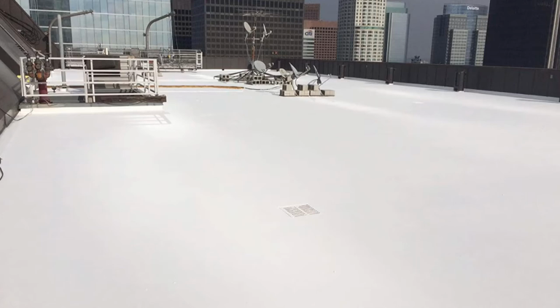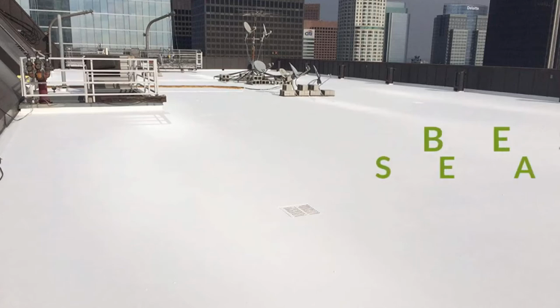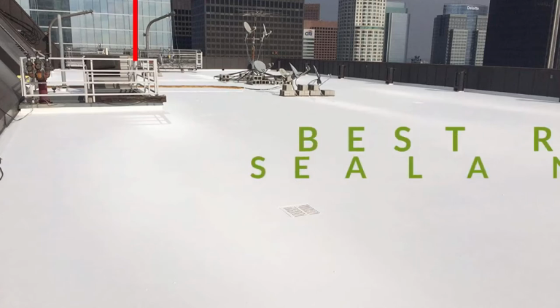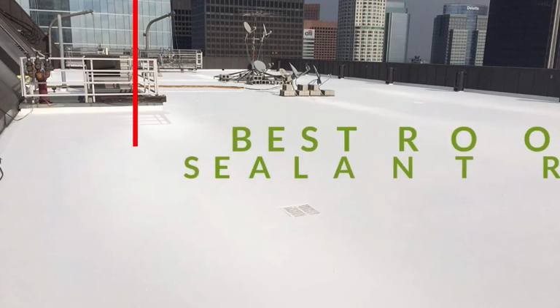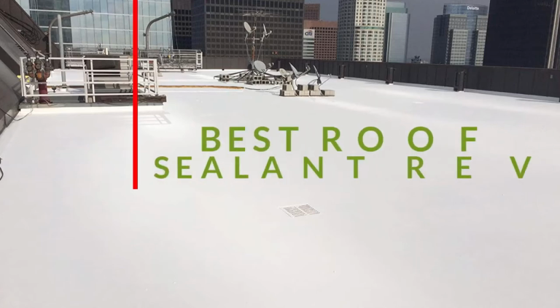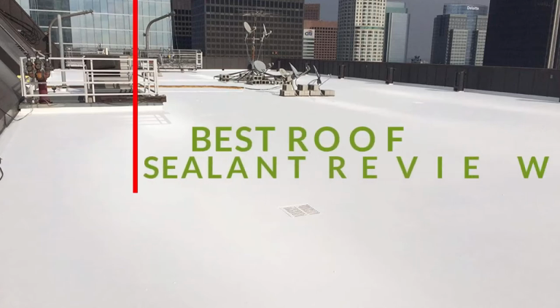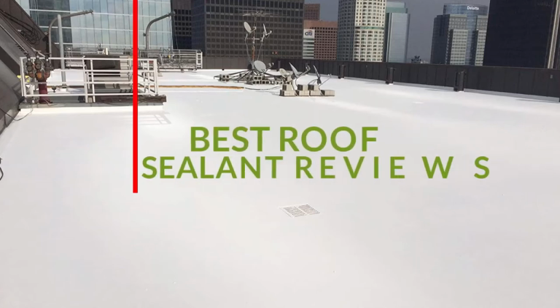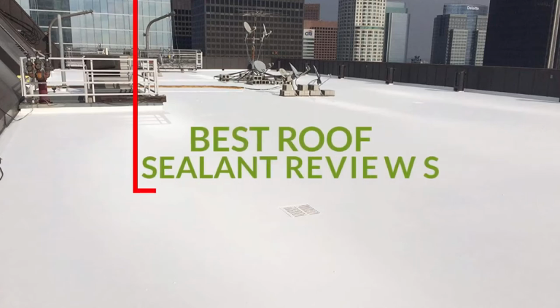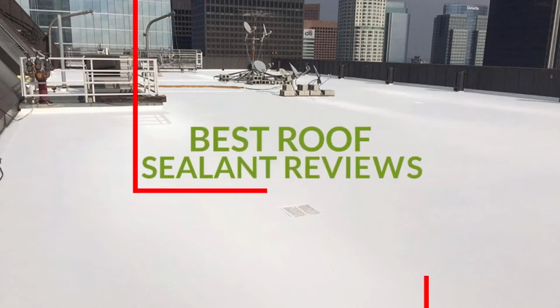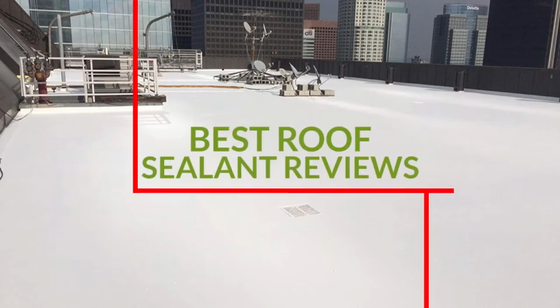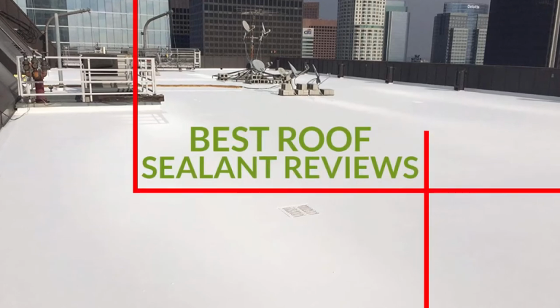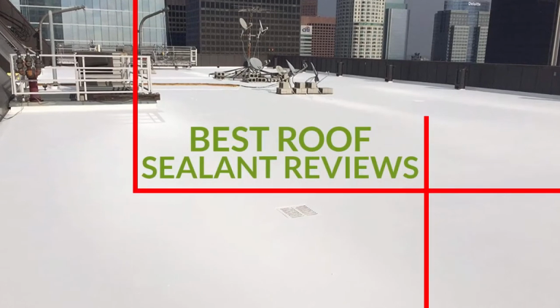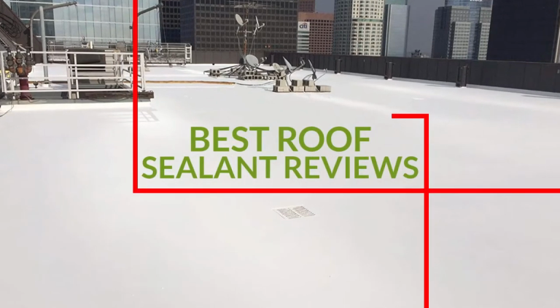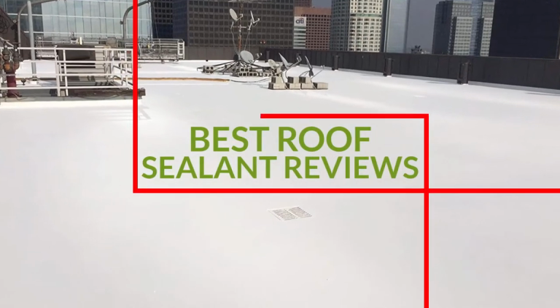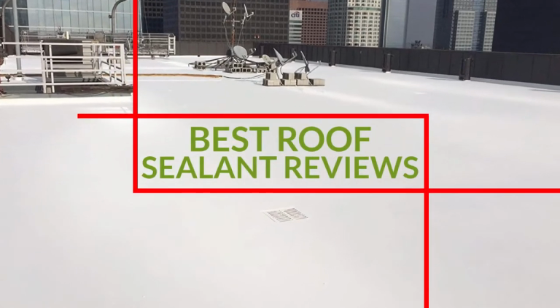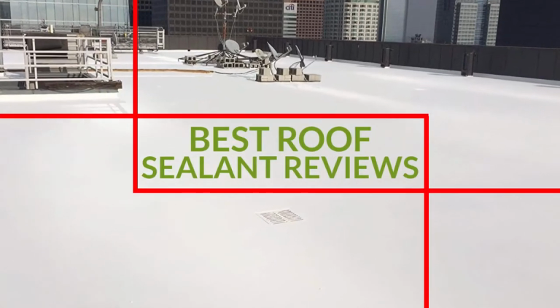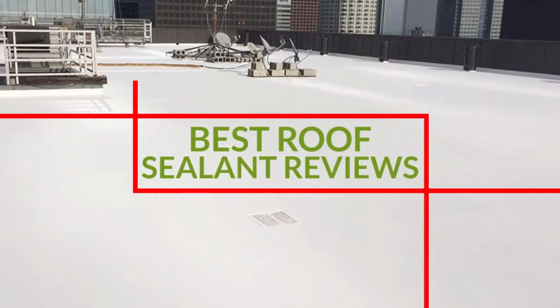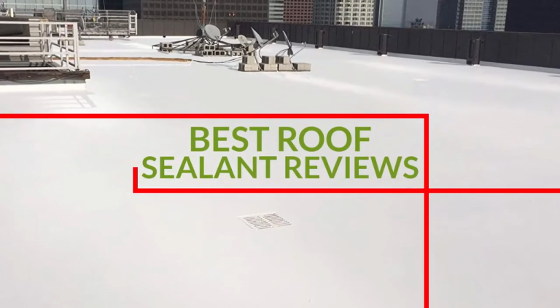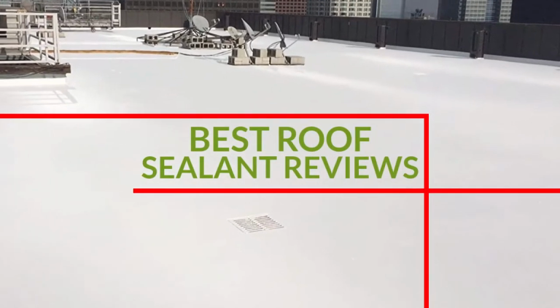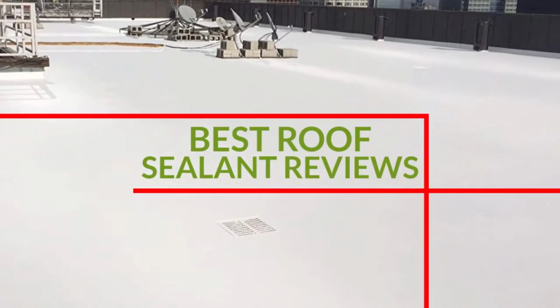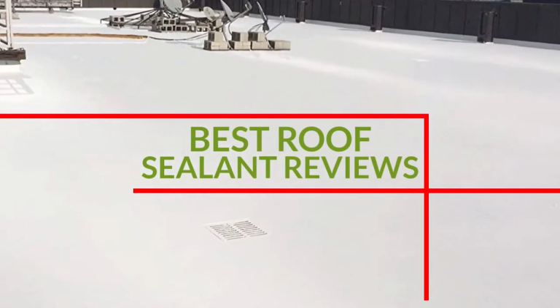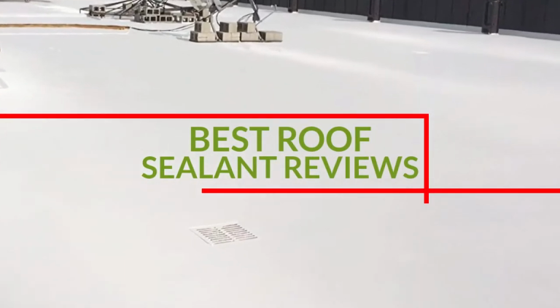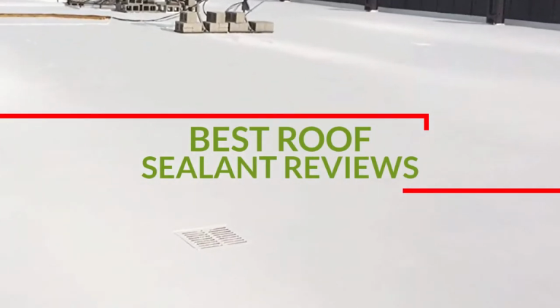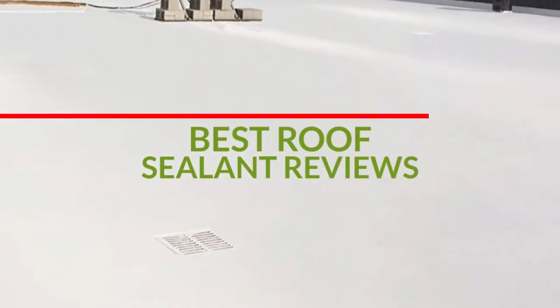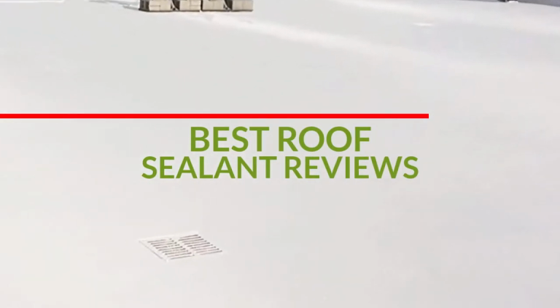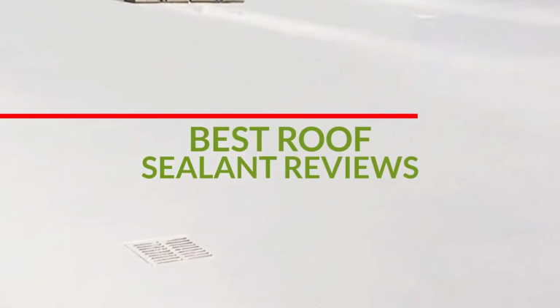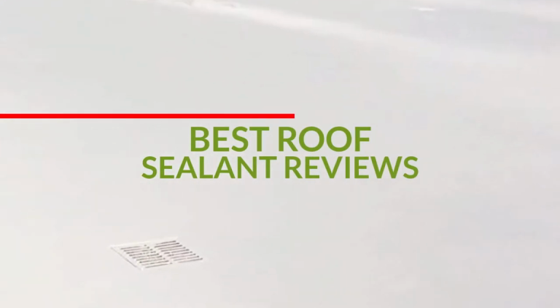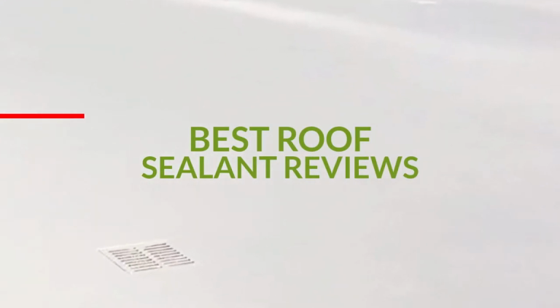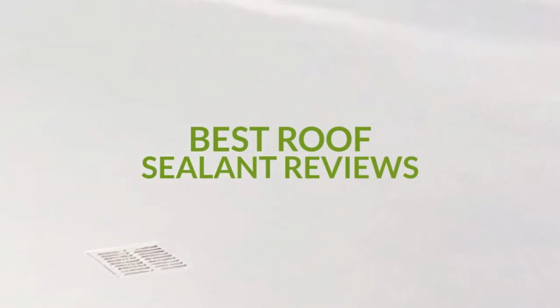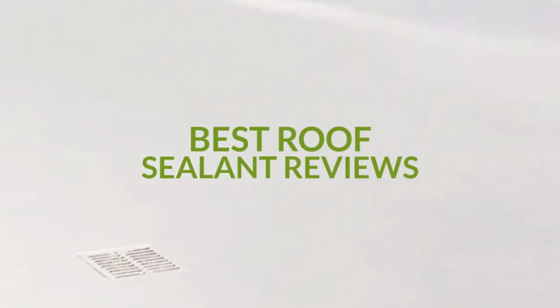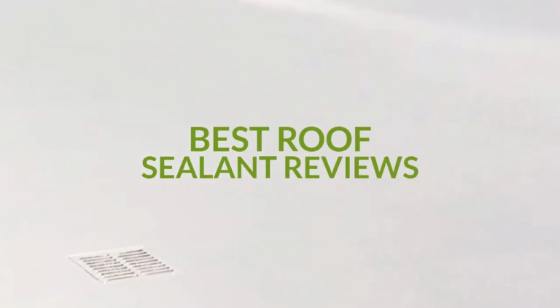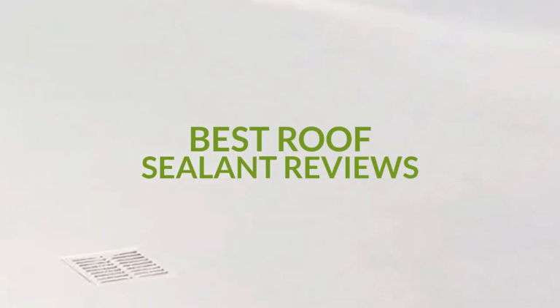We have researched and analyzed the best roof sealants you can buy right now. Keep watching!